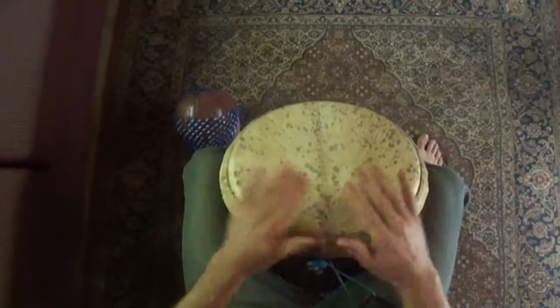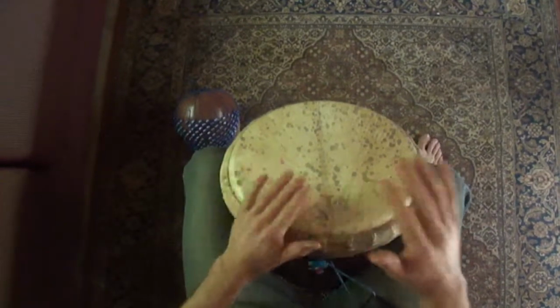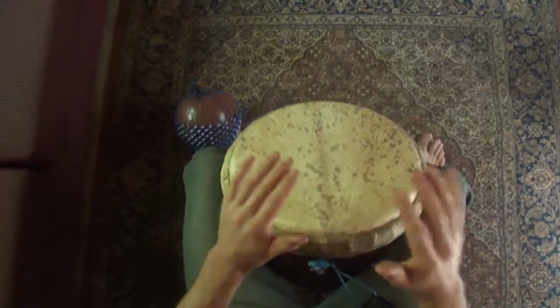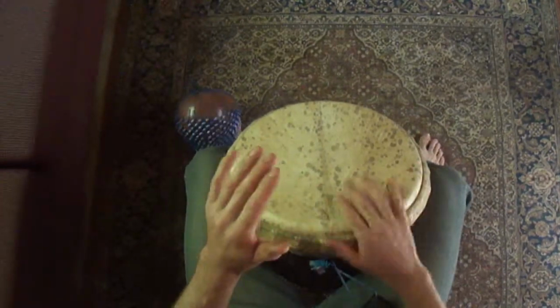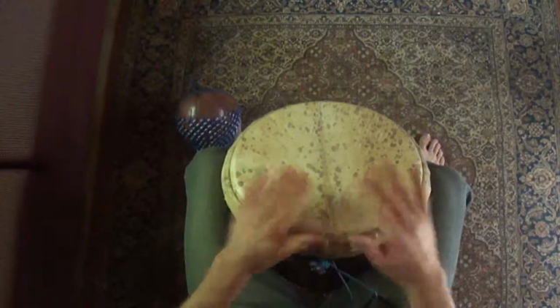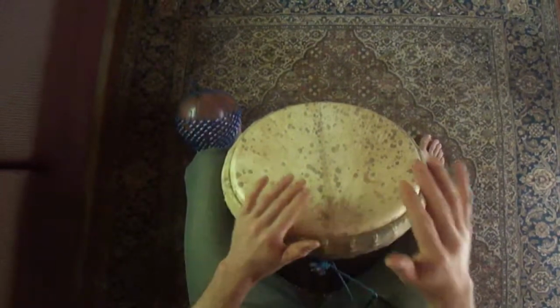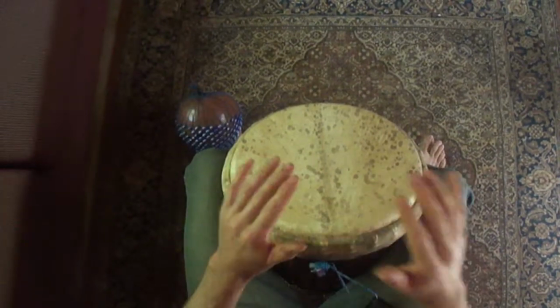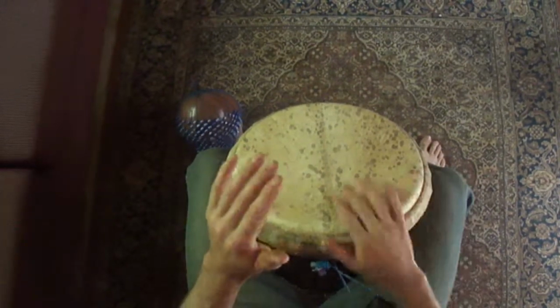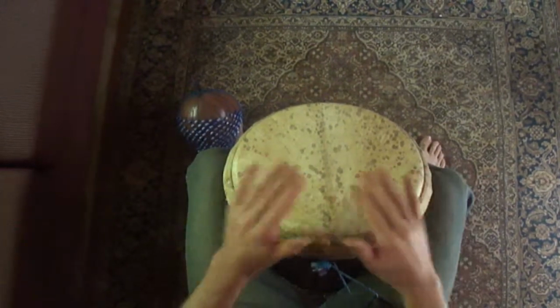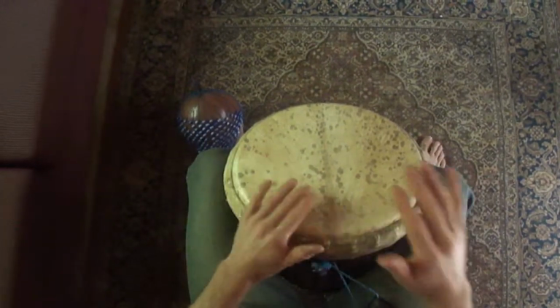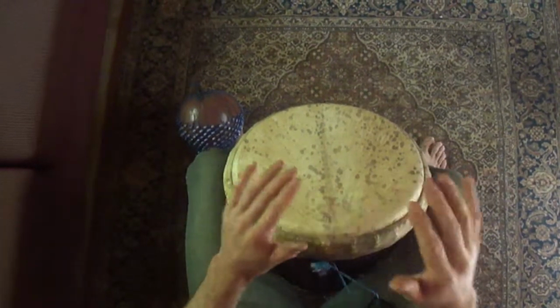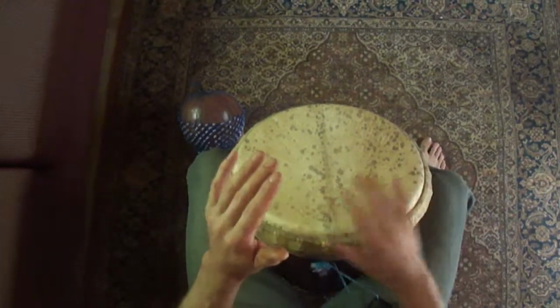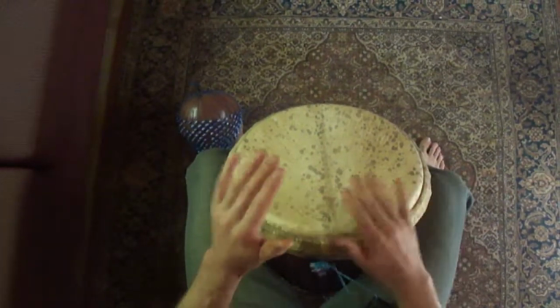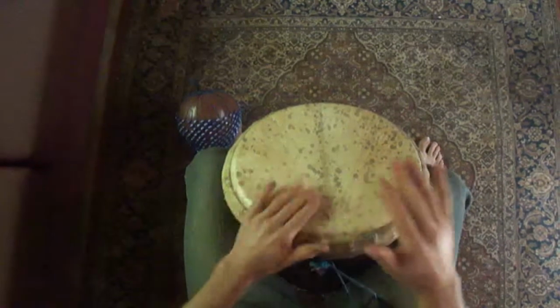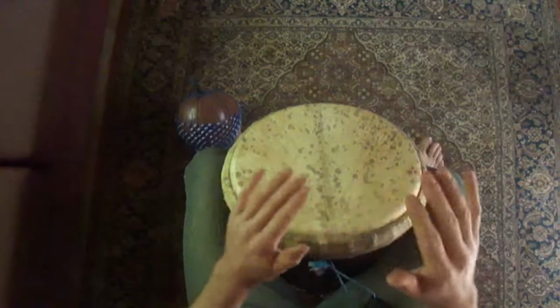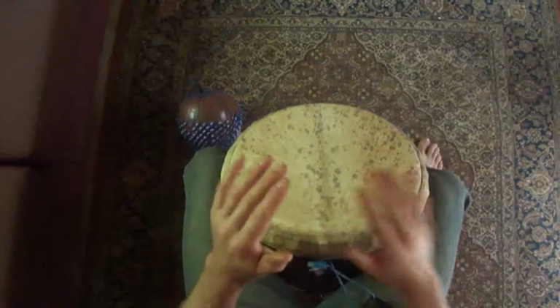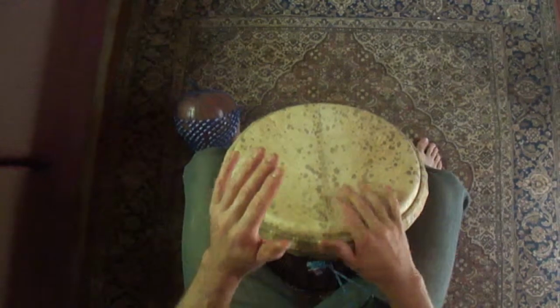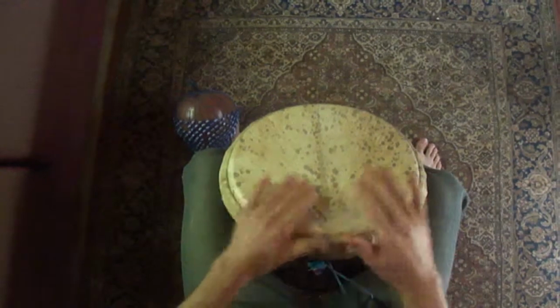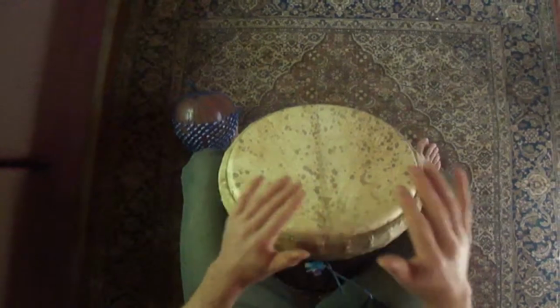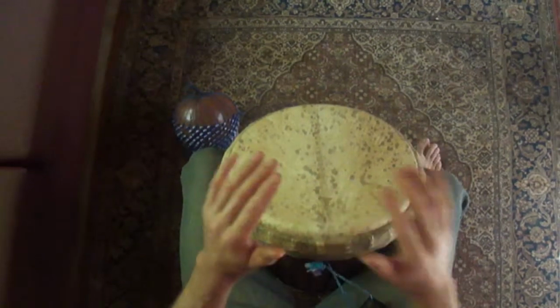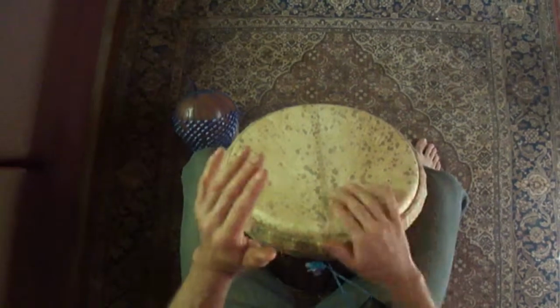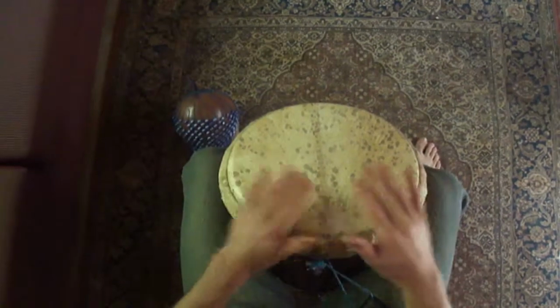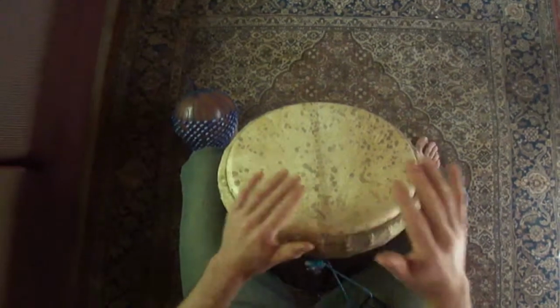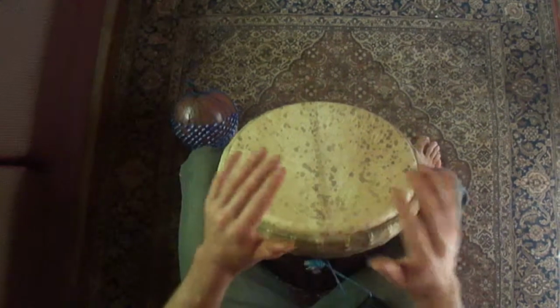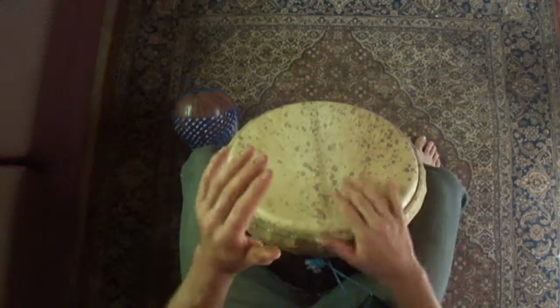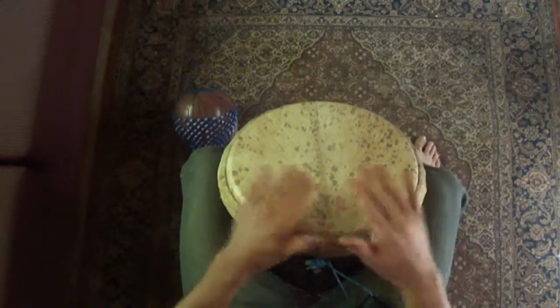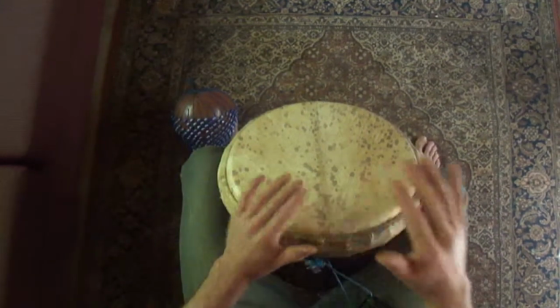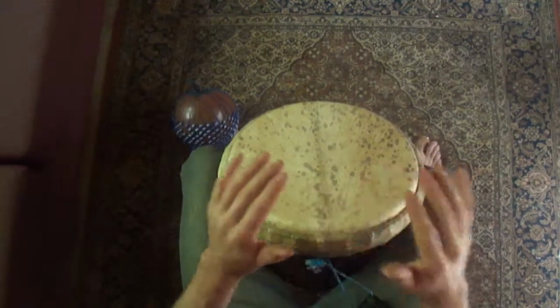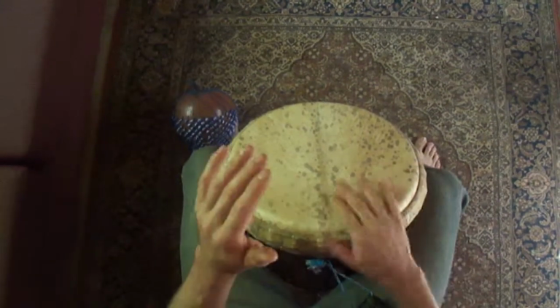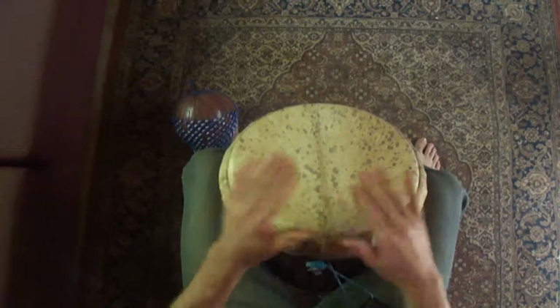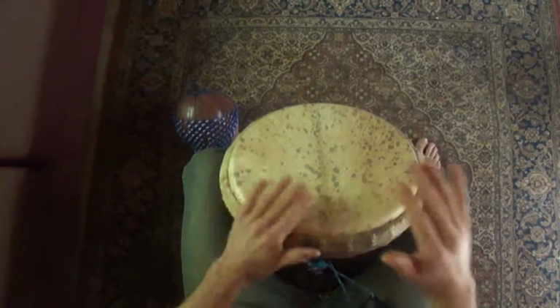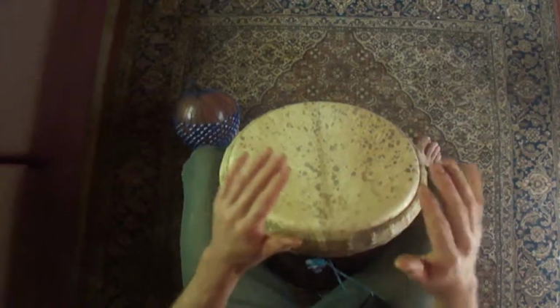Now we're playing right, left, right, left, right, left. Up on the tone.